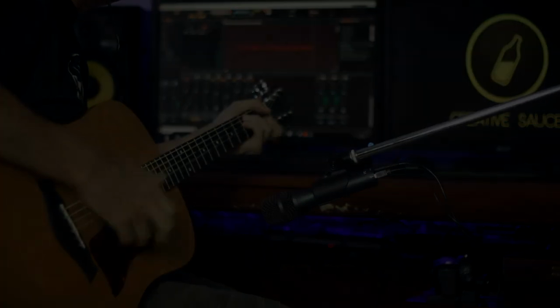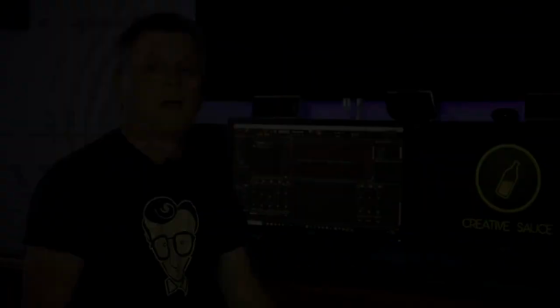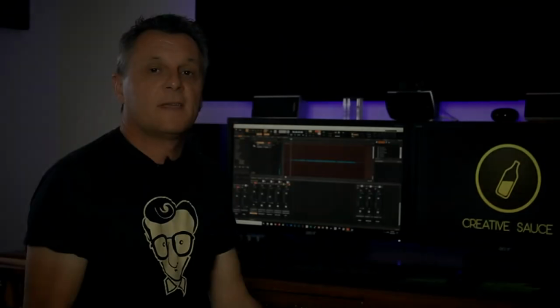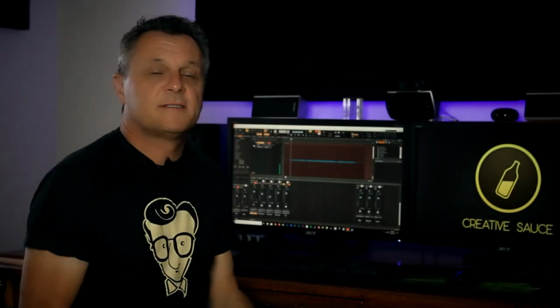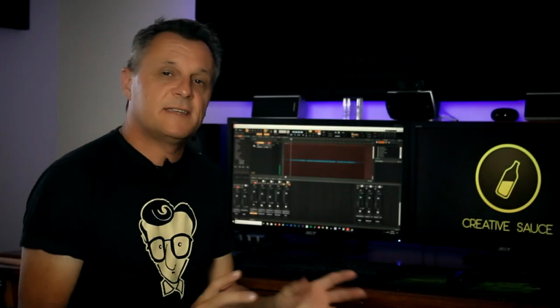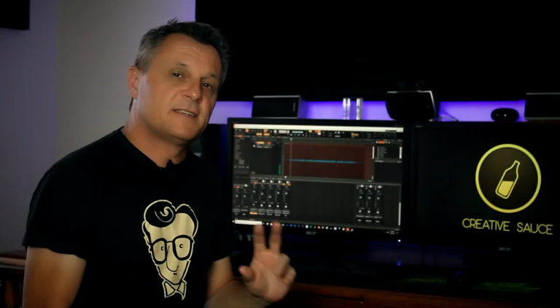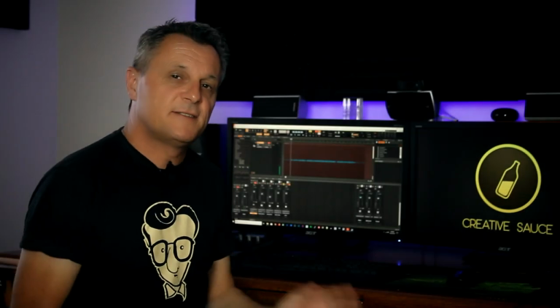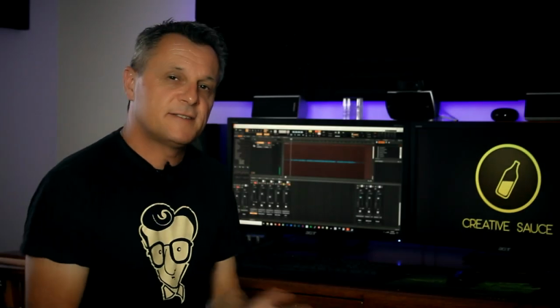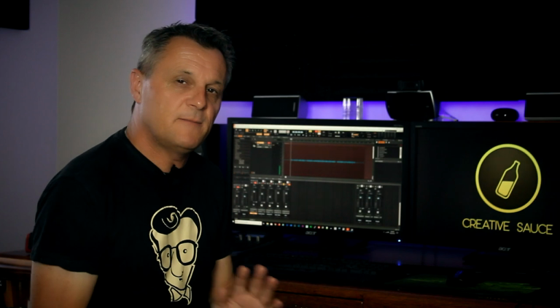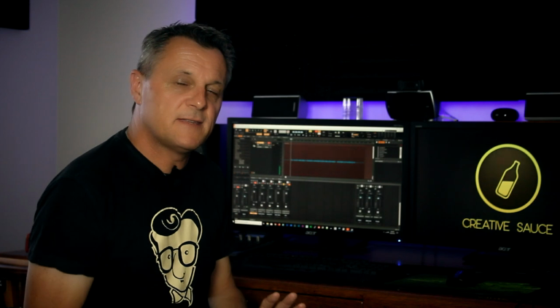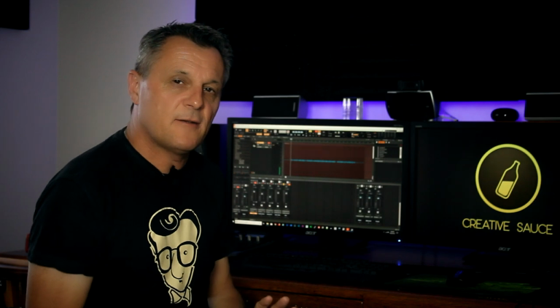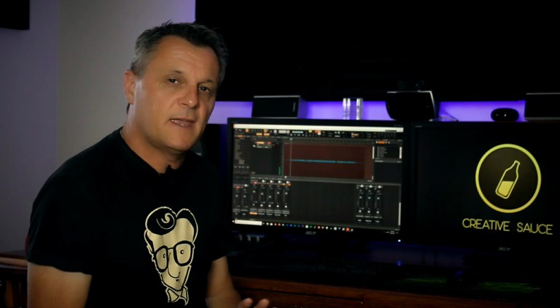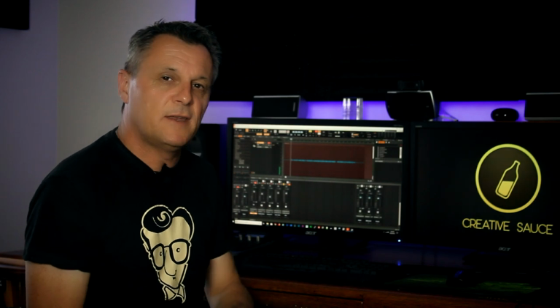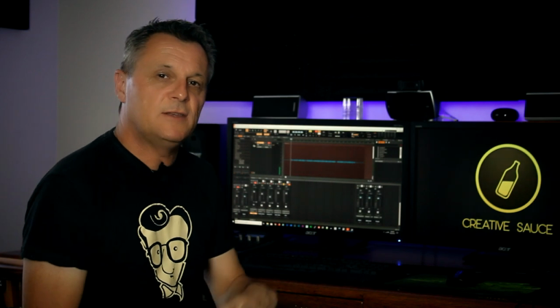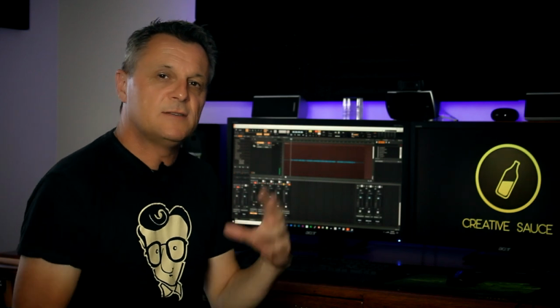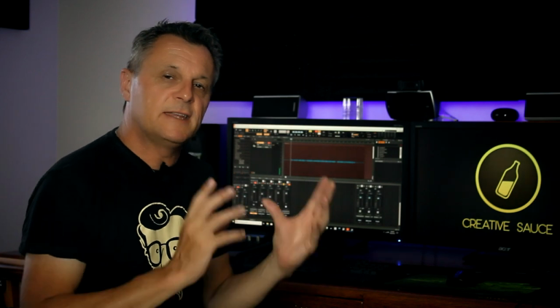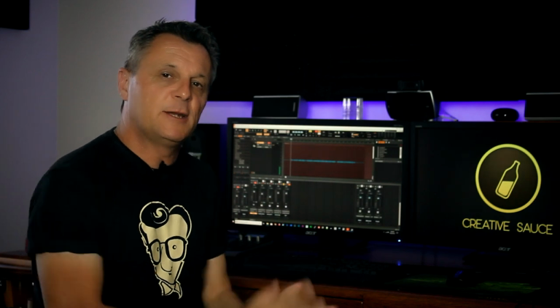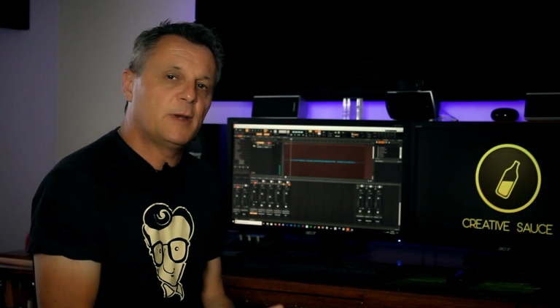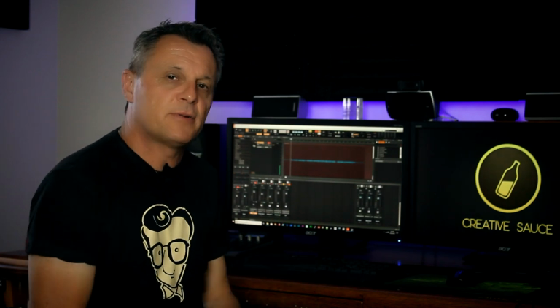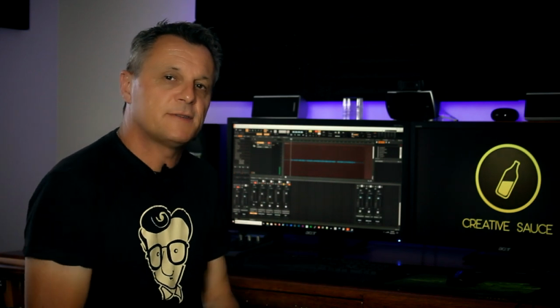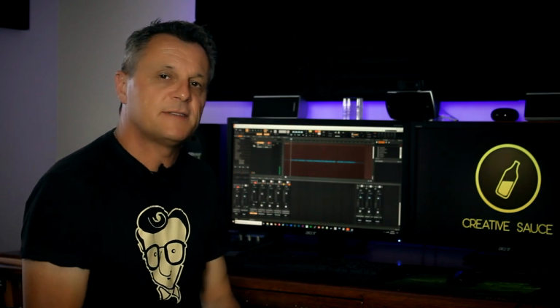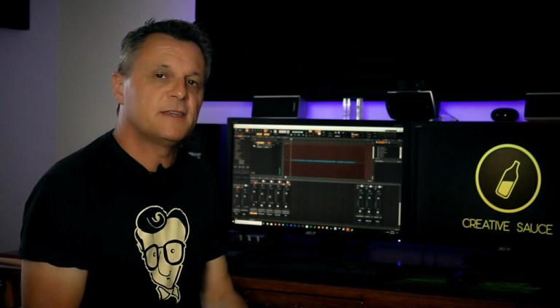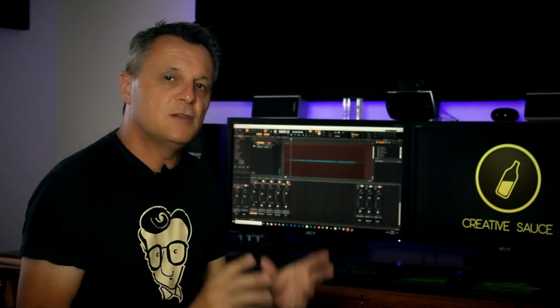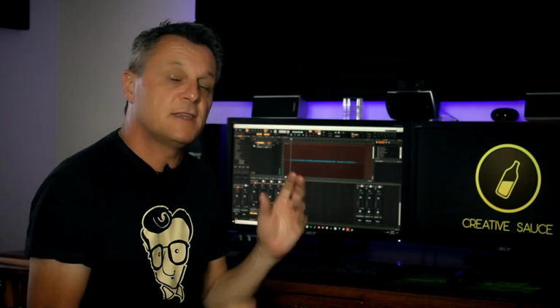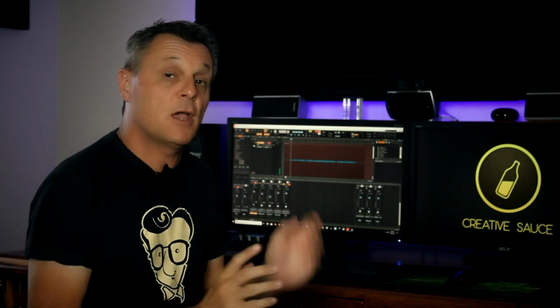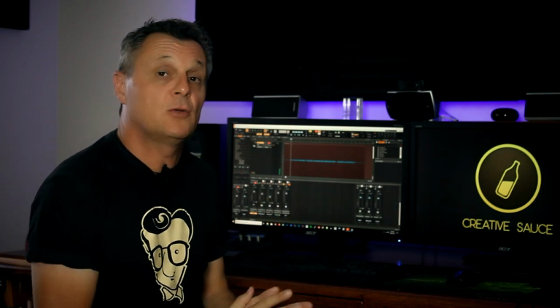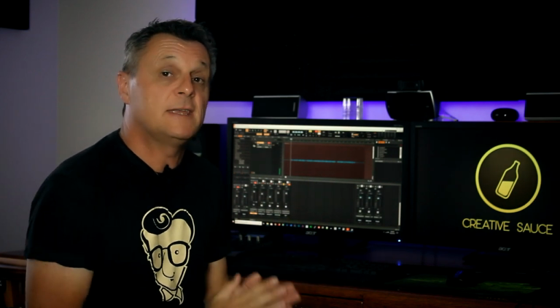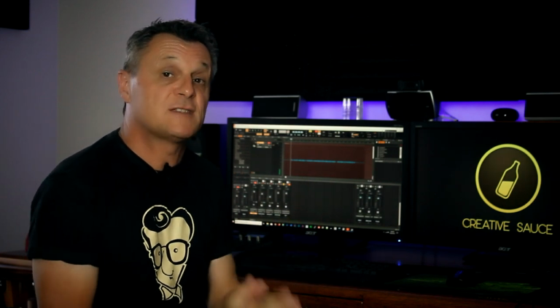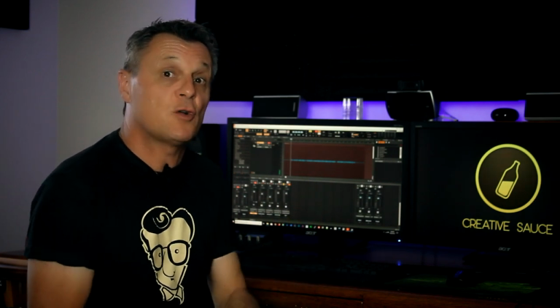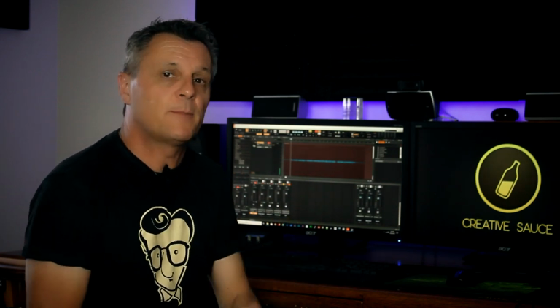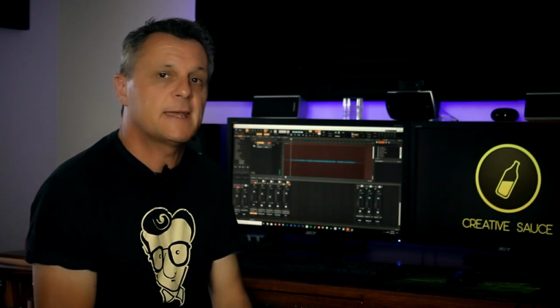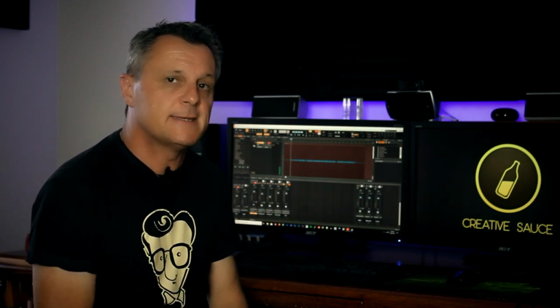Let's listen to the same guitar again using a little bit of processing with only stock plug-ins.